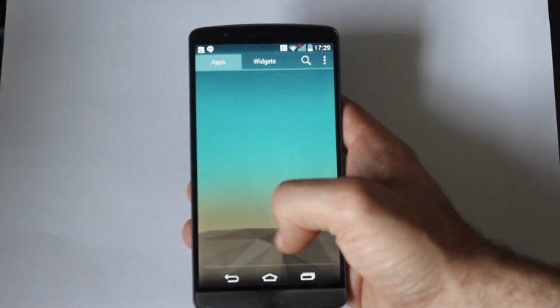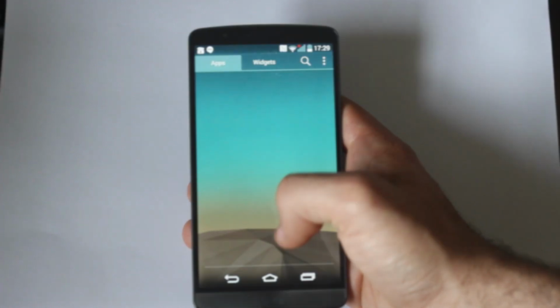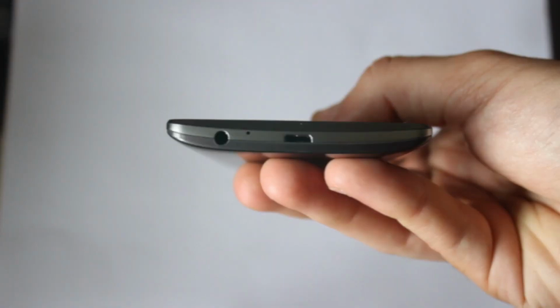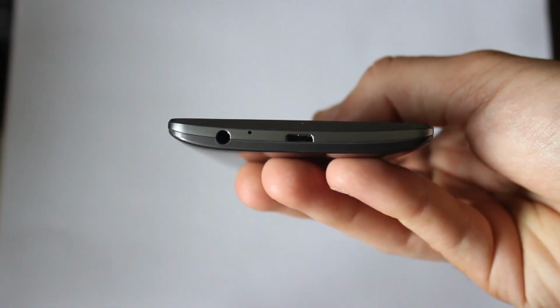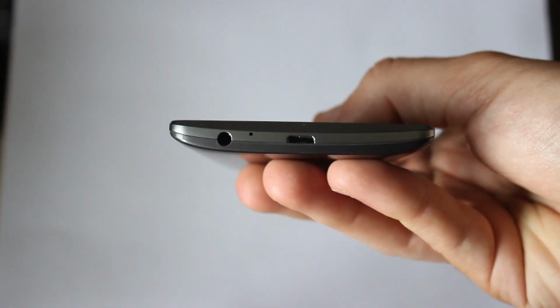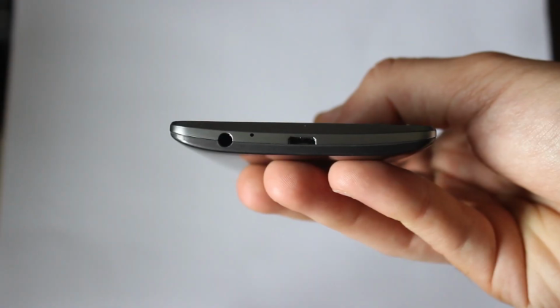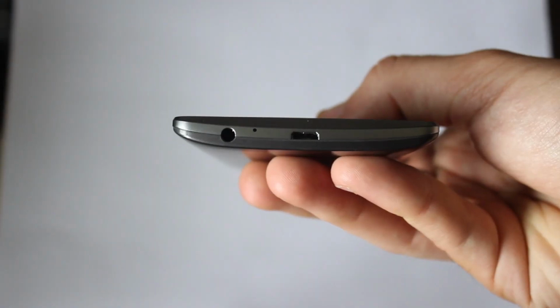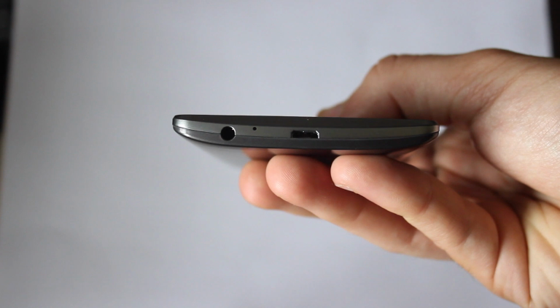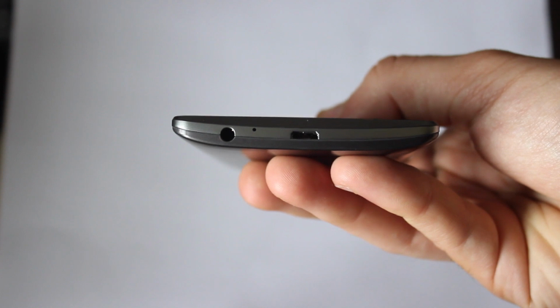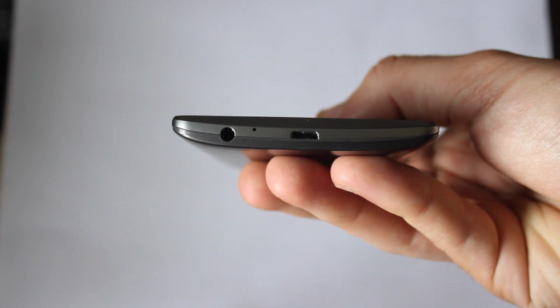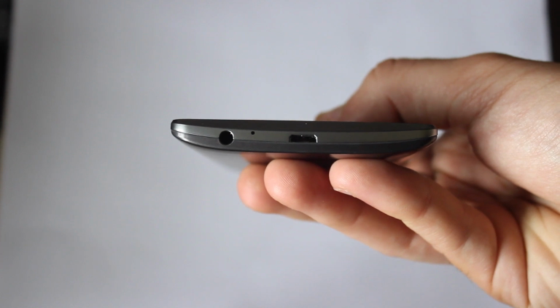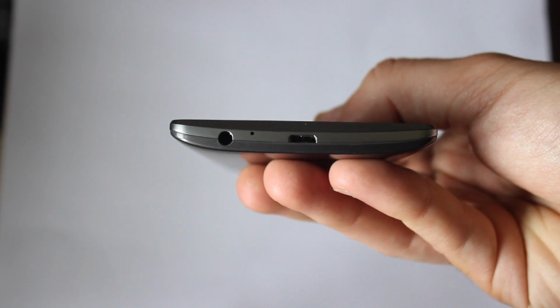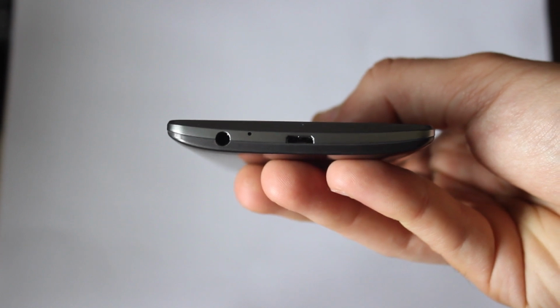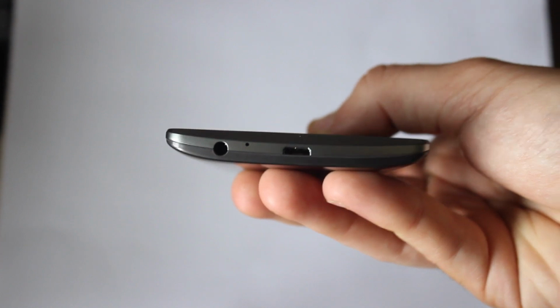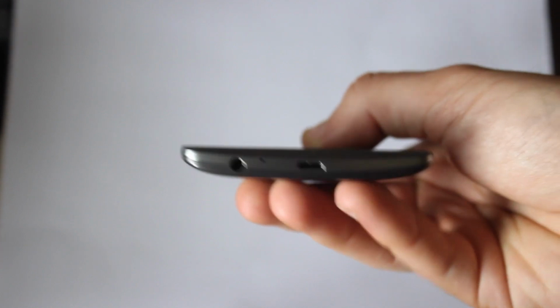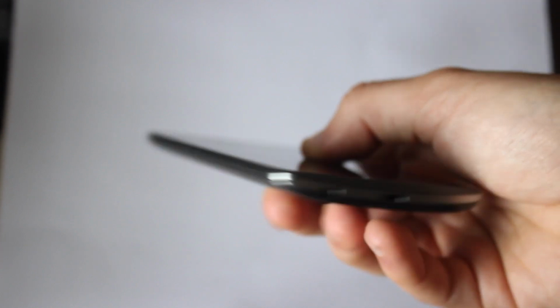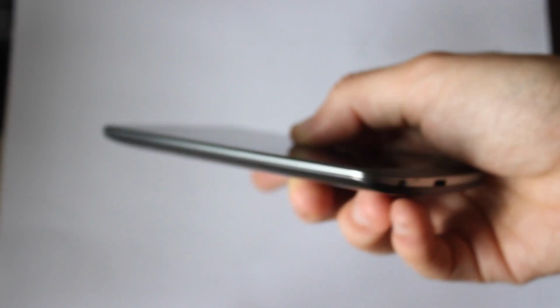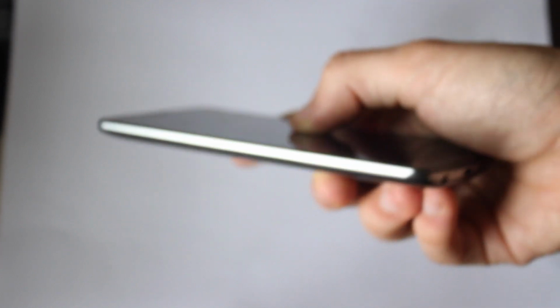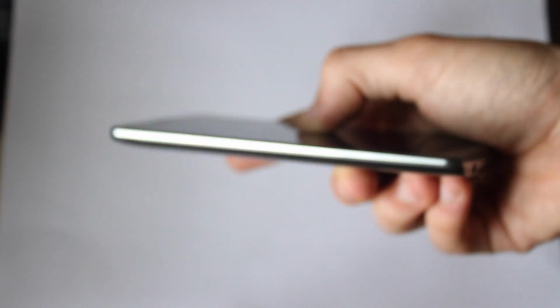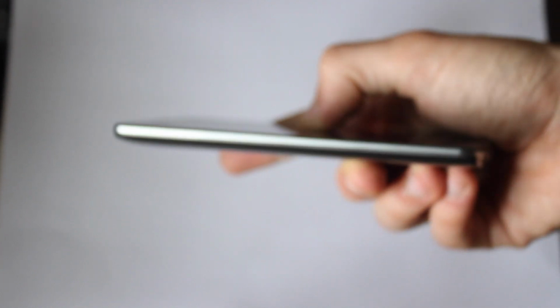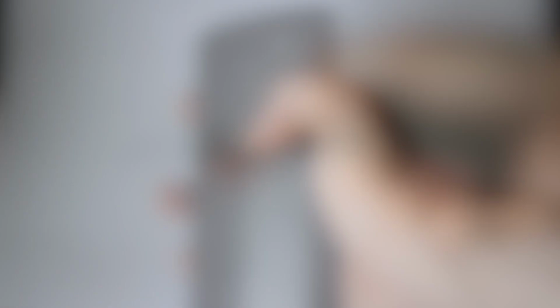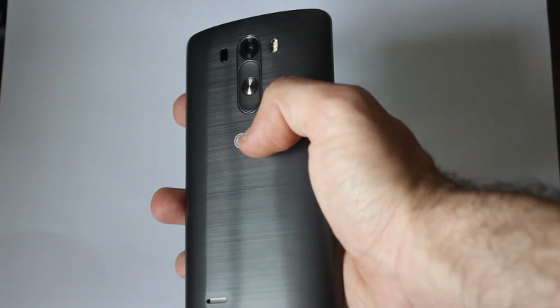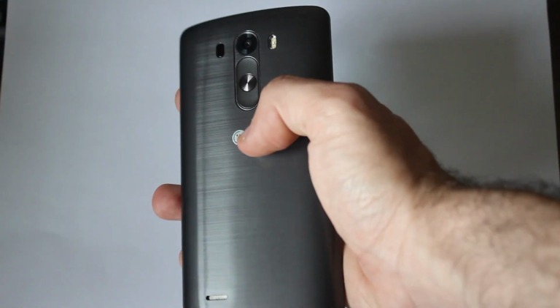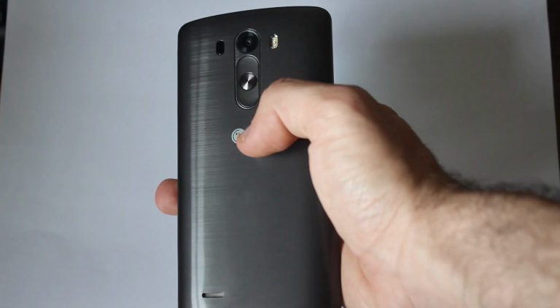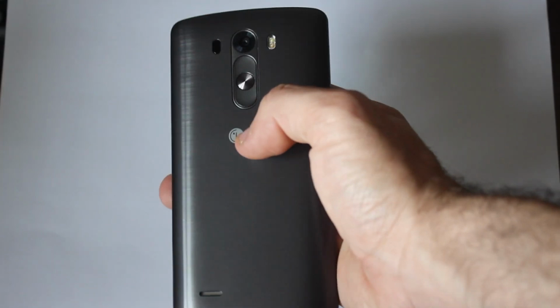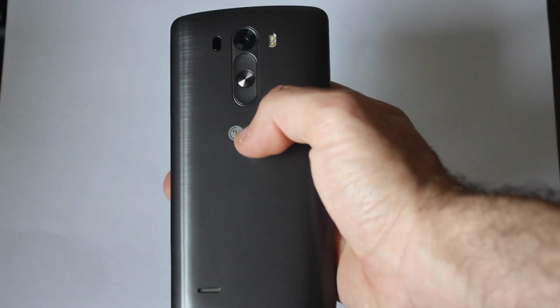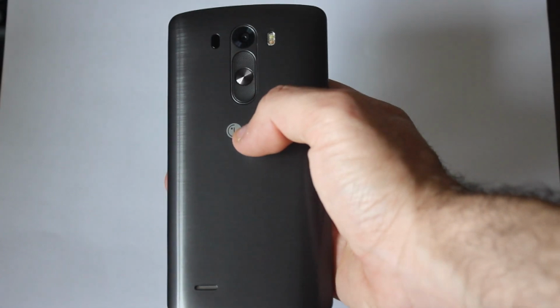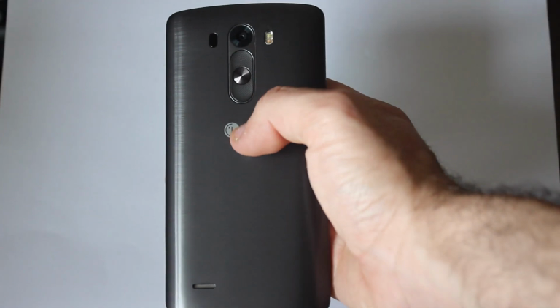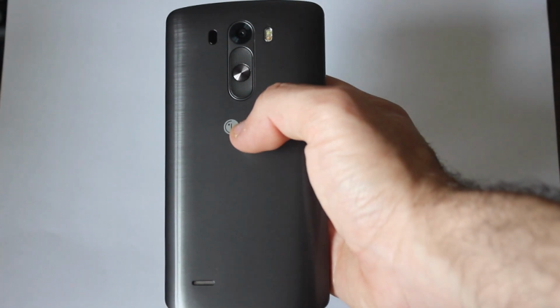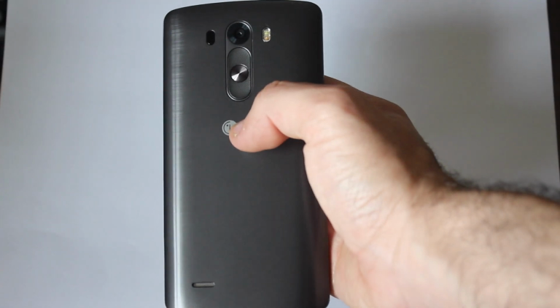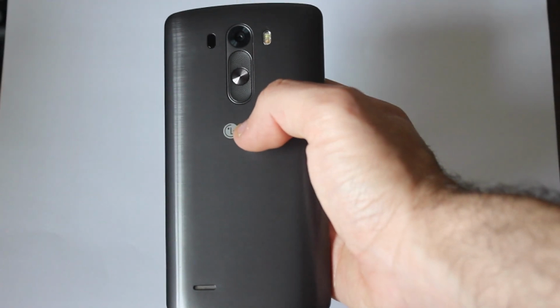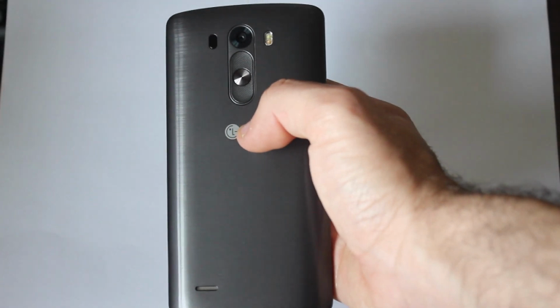The base of the phone has a micro USB port and a headphone socket. On the rear of the phone you'll find your power and volume buttons.